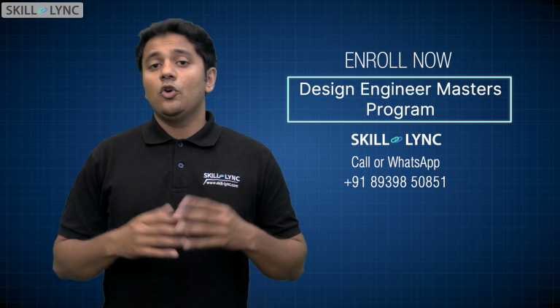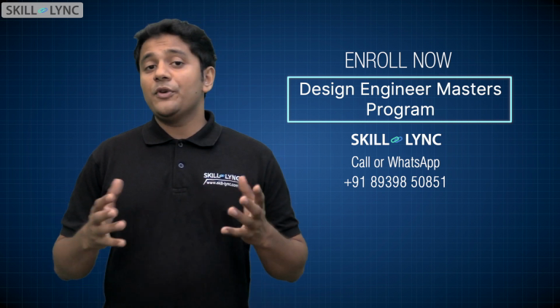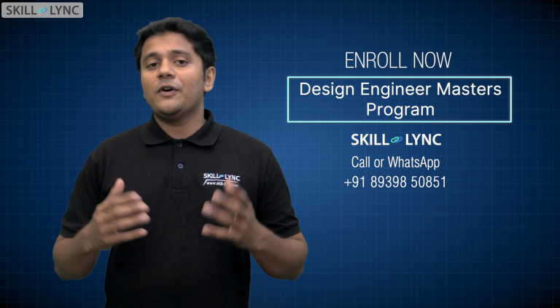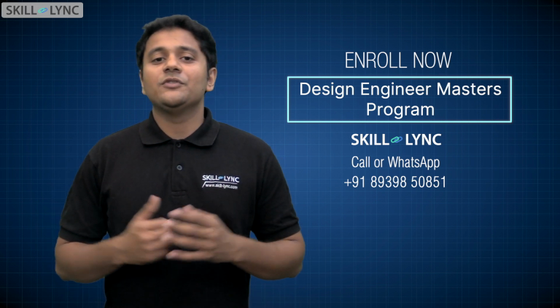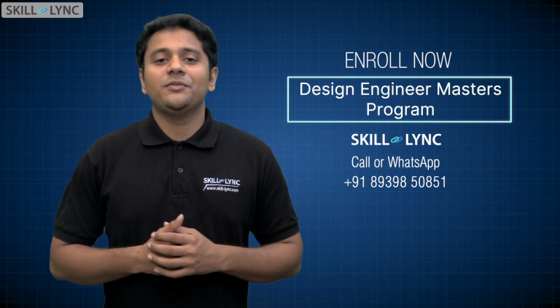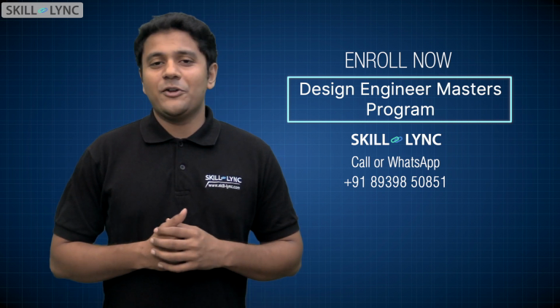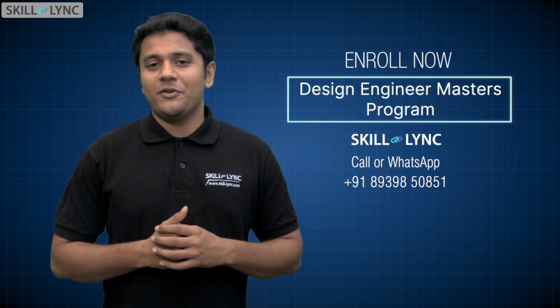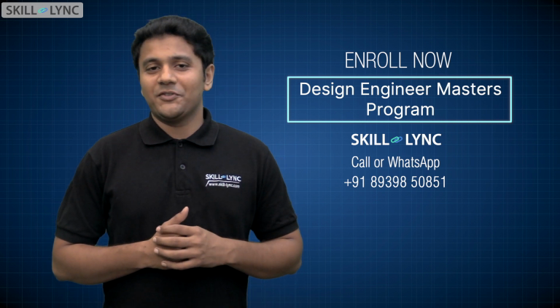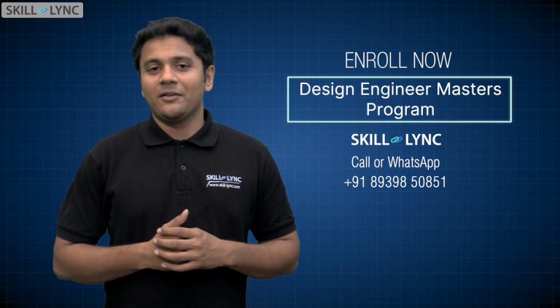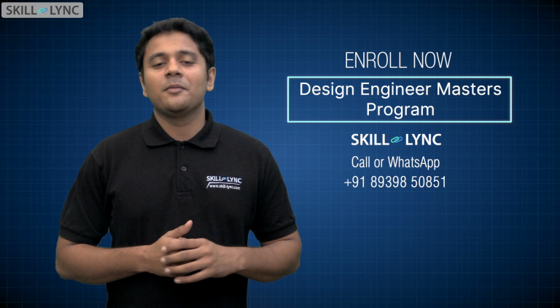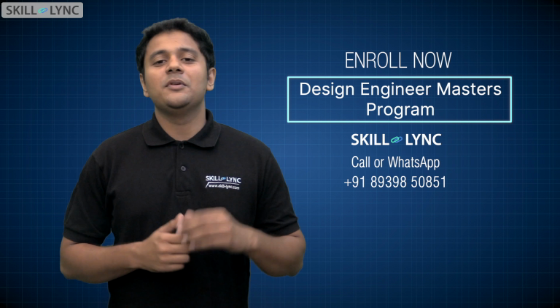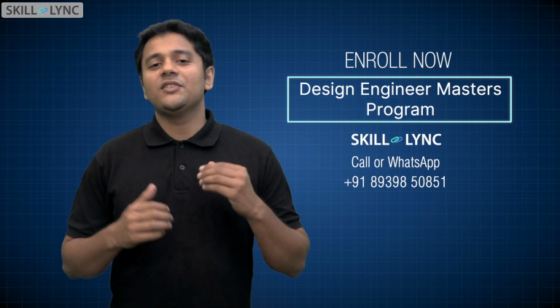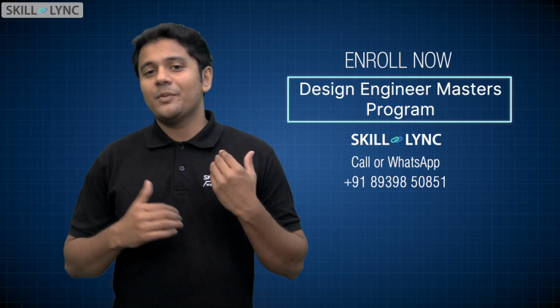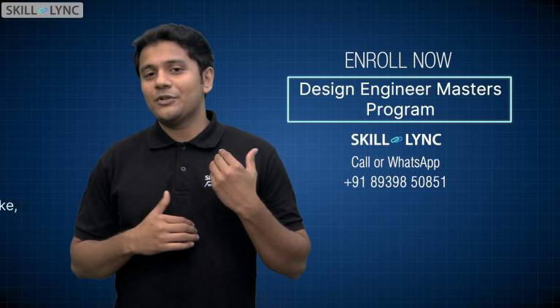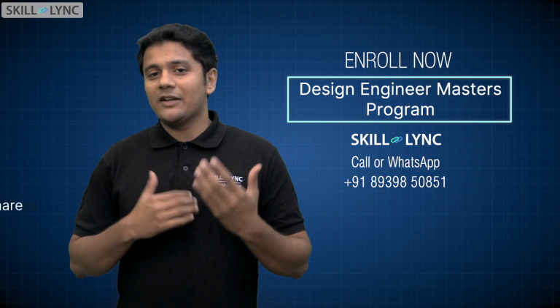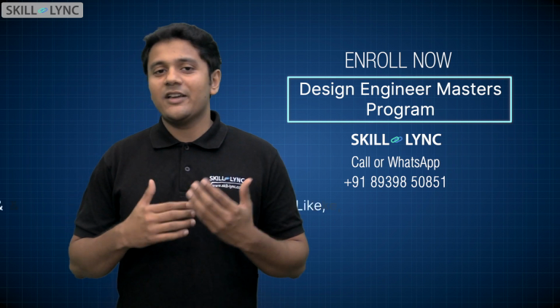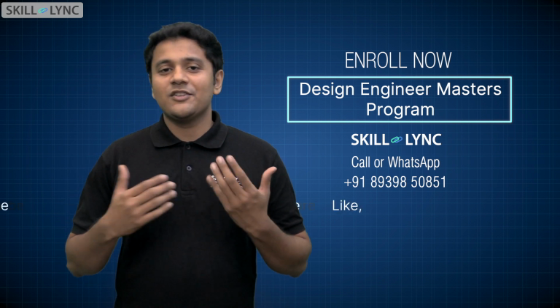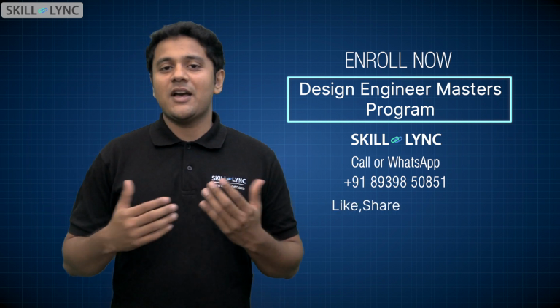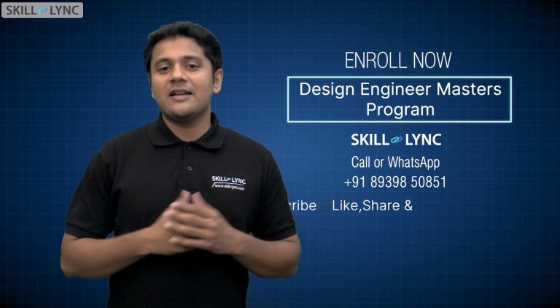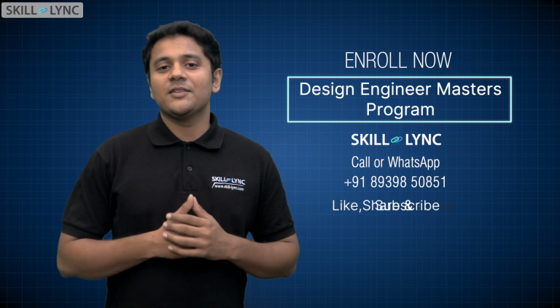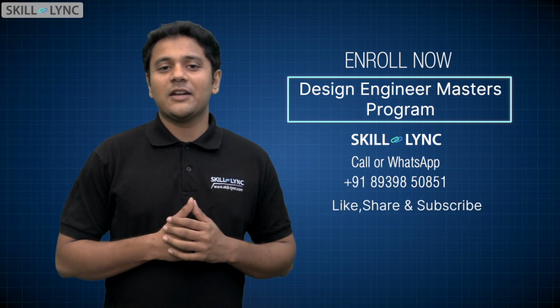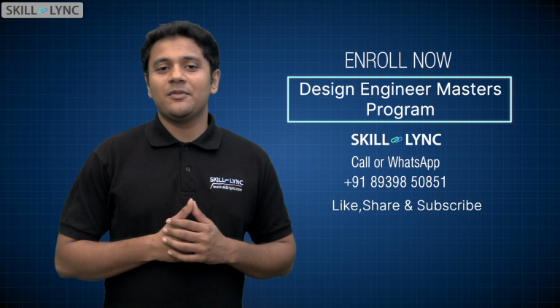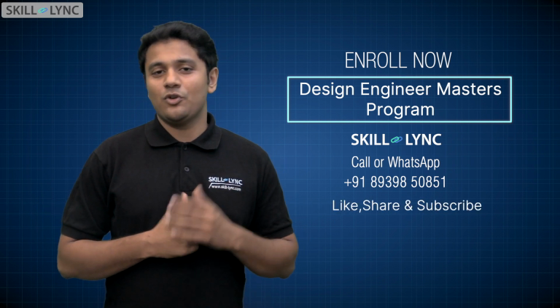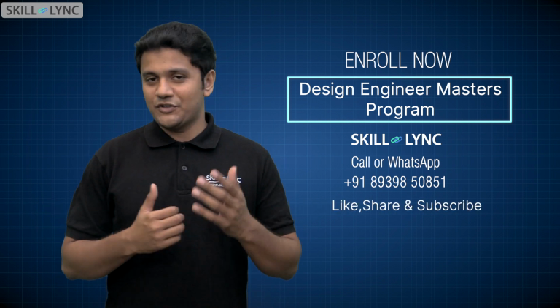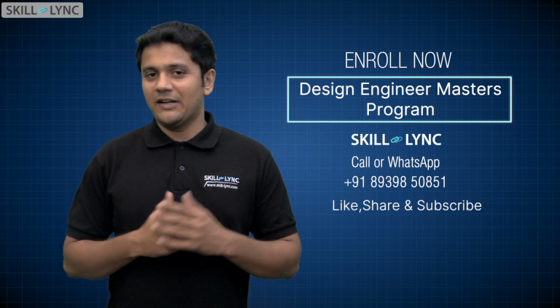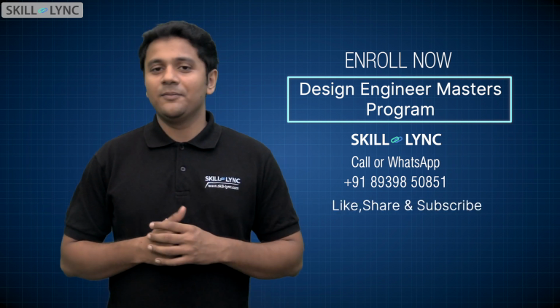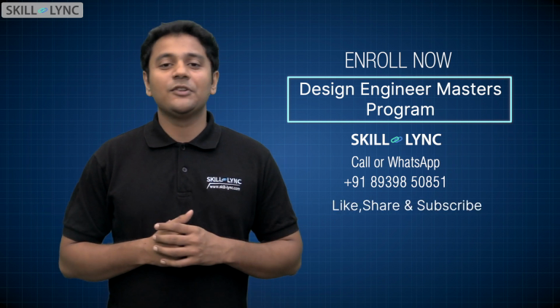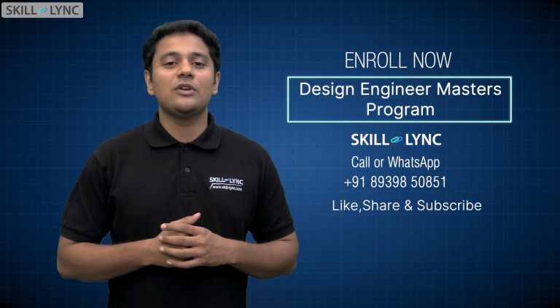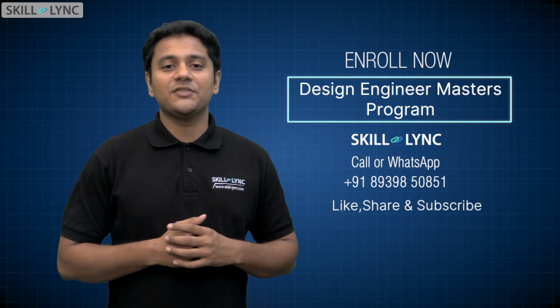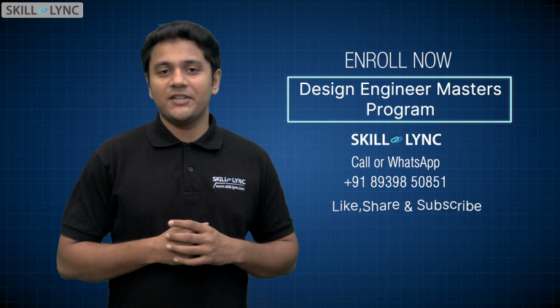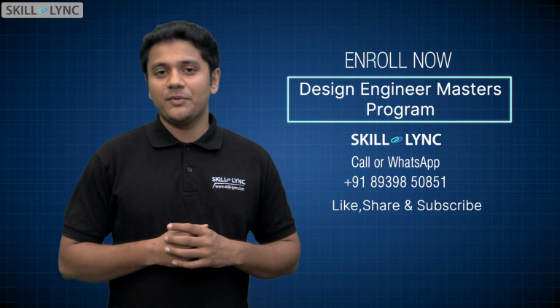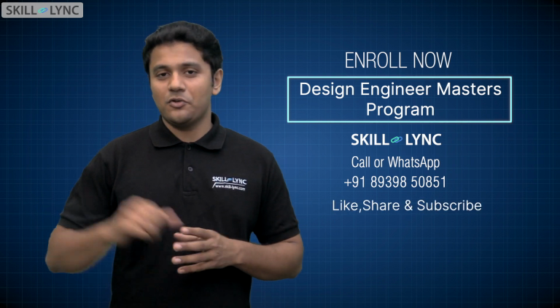Hope you found this video interesting. Please remember to like, share, and subscribe to our channel. See you guys in the next video.